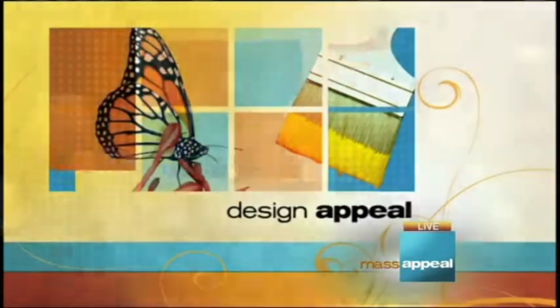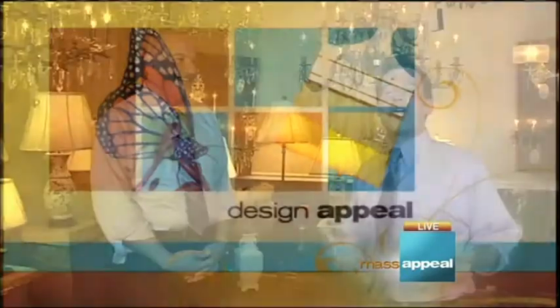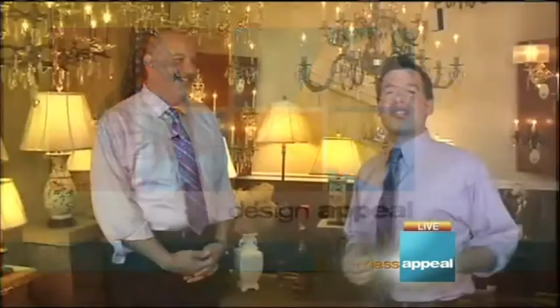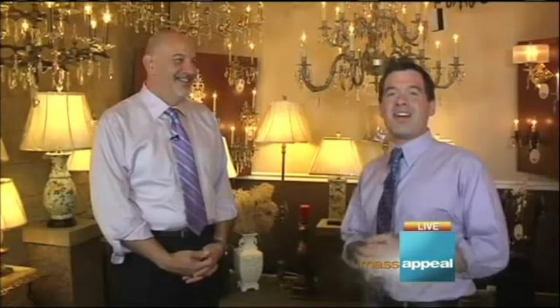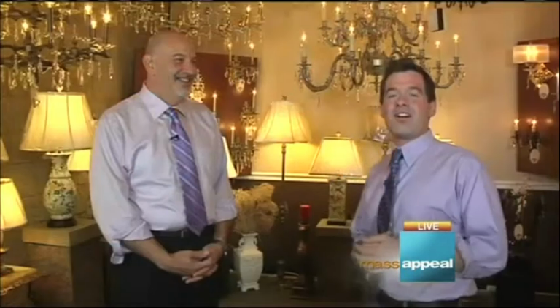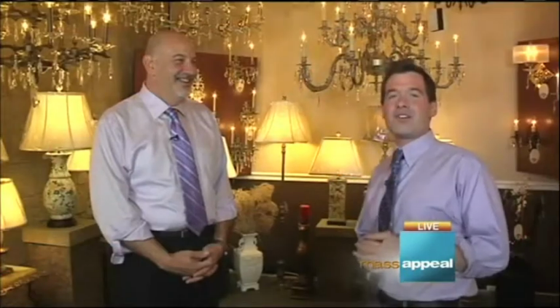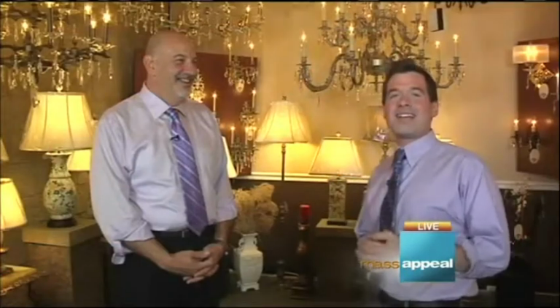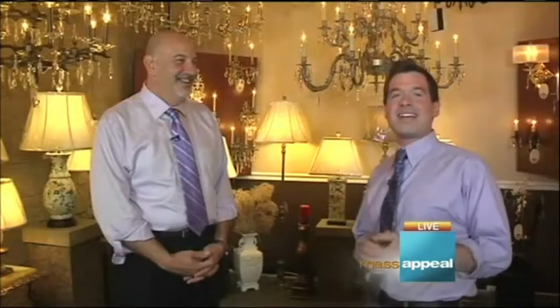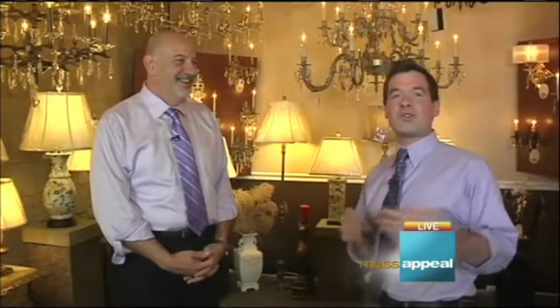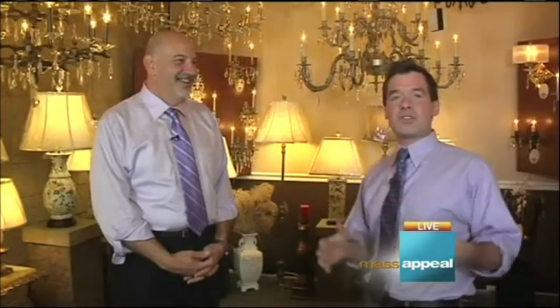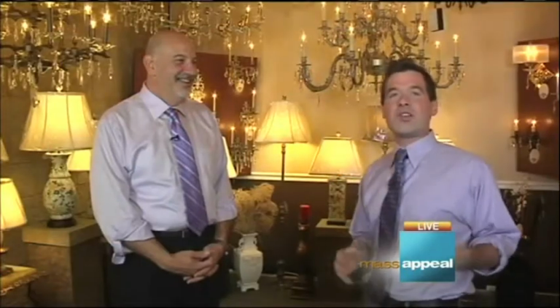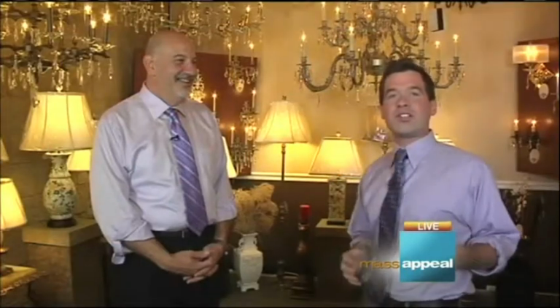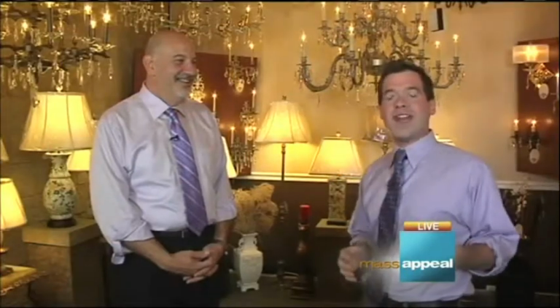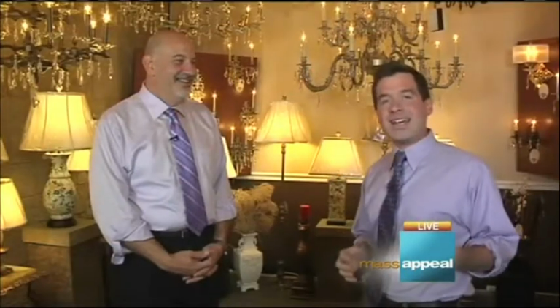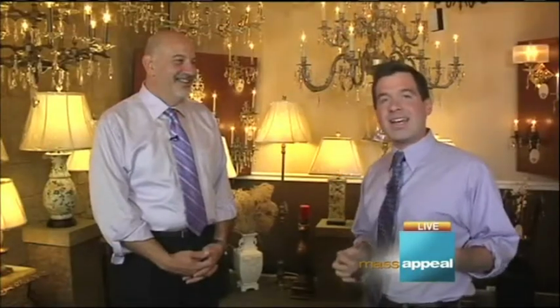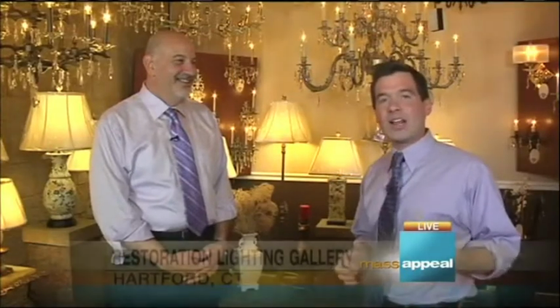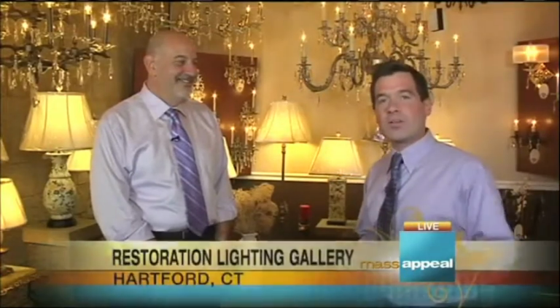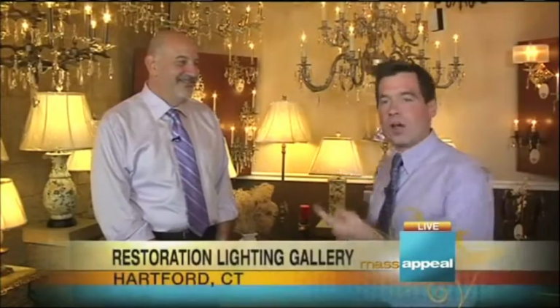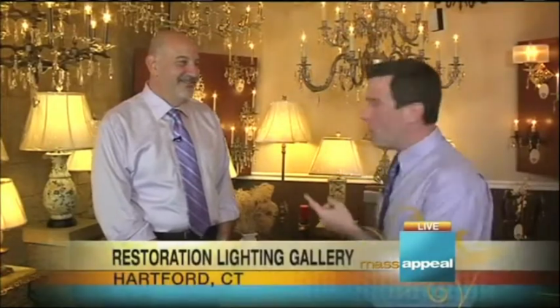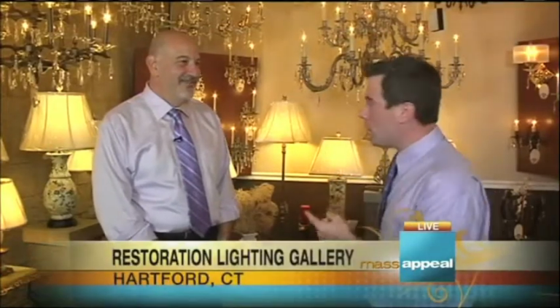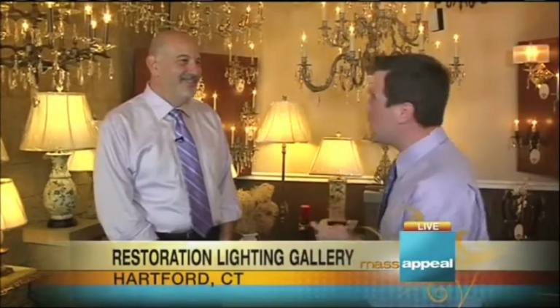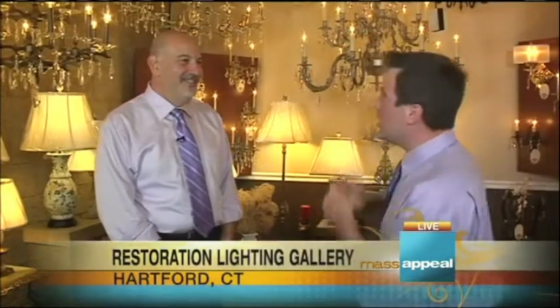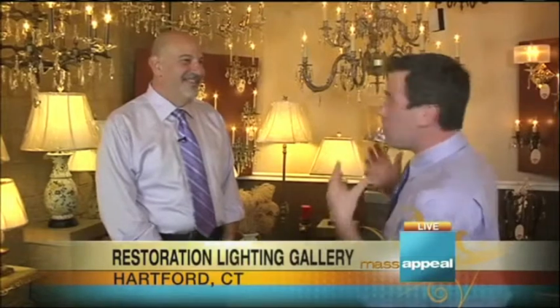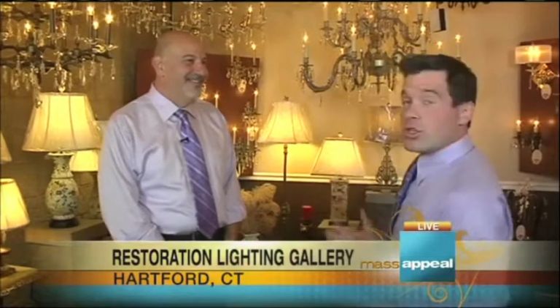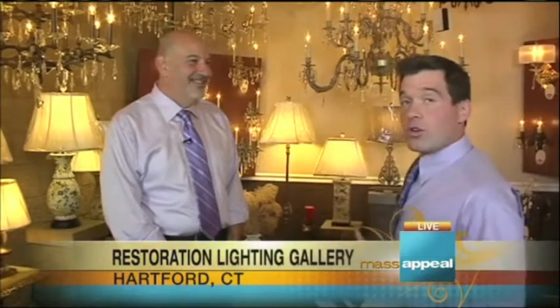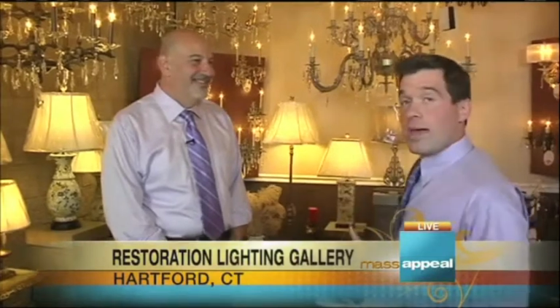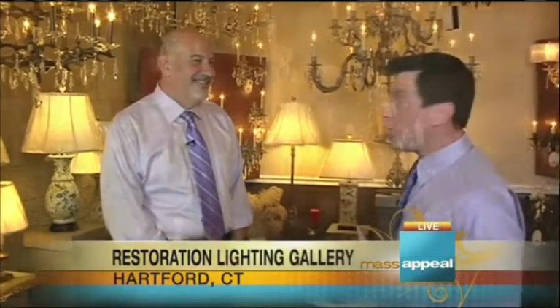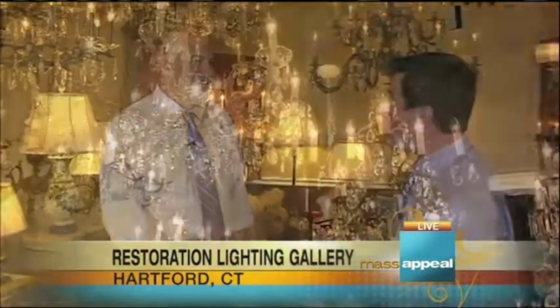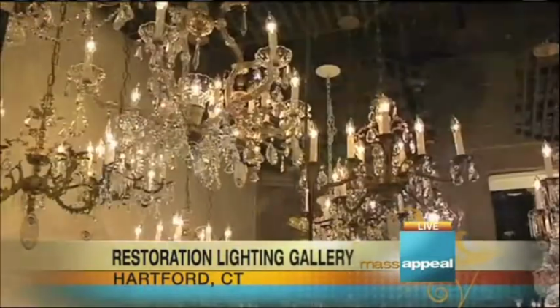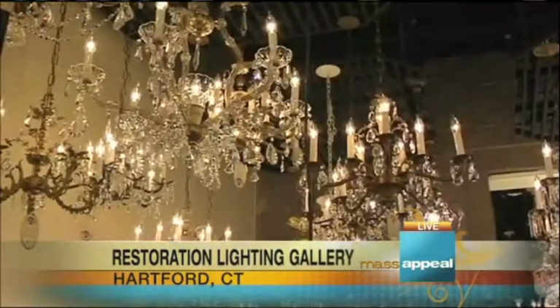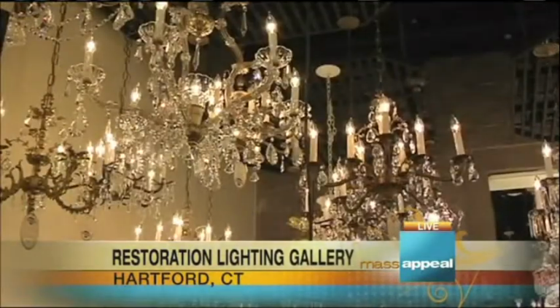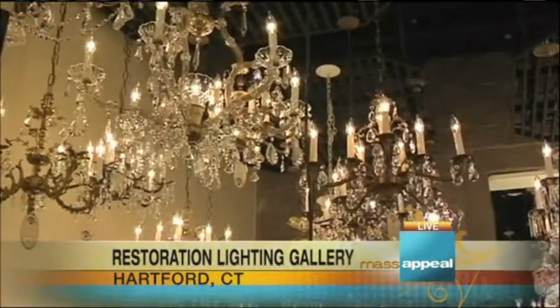We're here at Hartford, Connecticut, the Restoration Lighting Gallery, and Mark Oaken is the general manager around these parts.